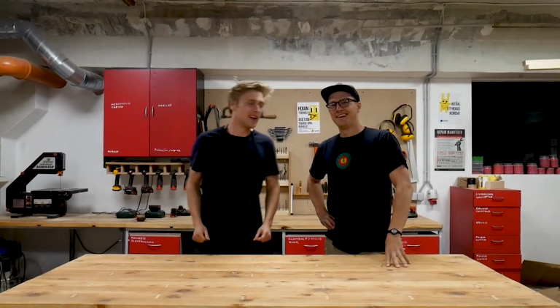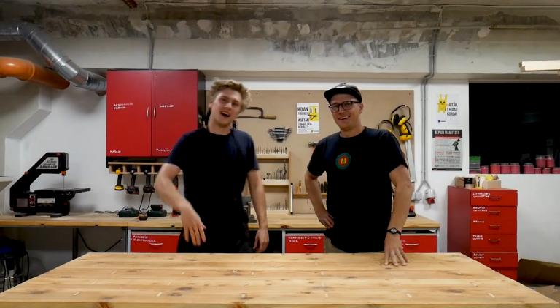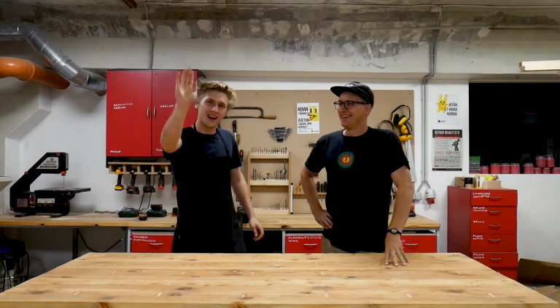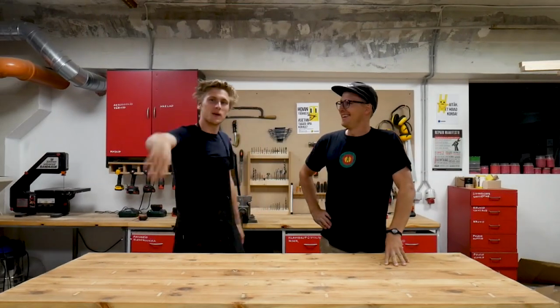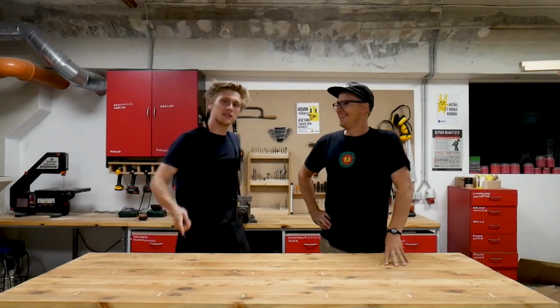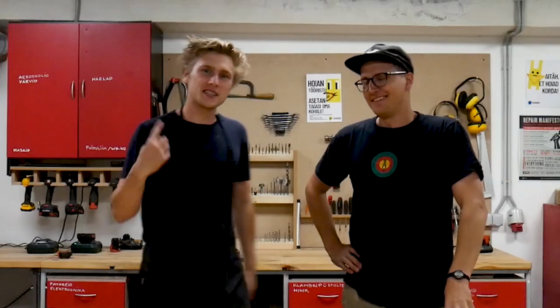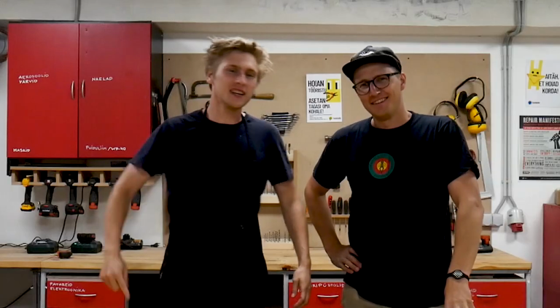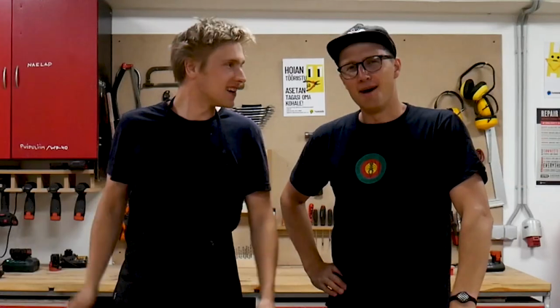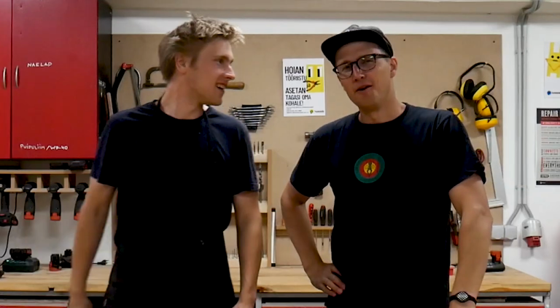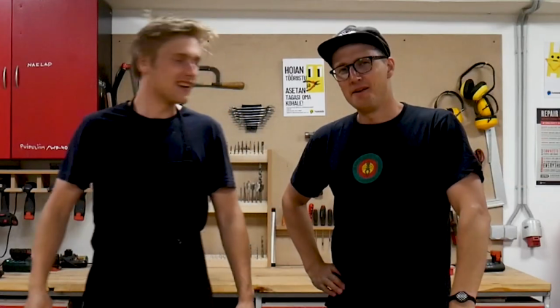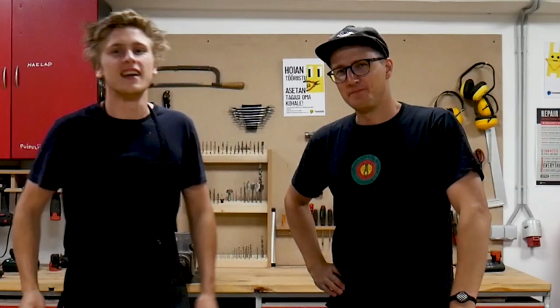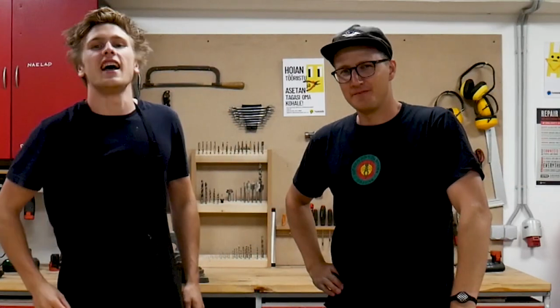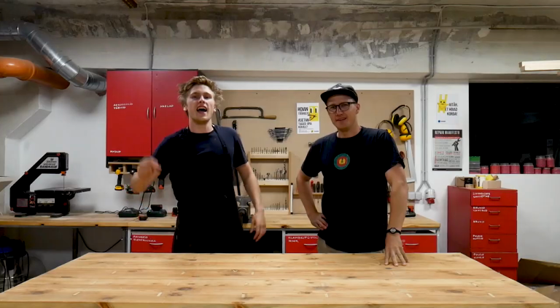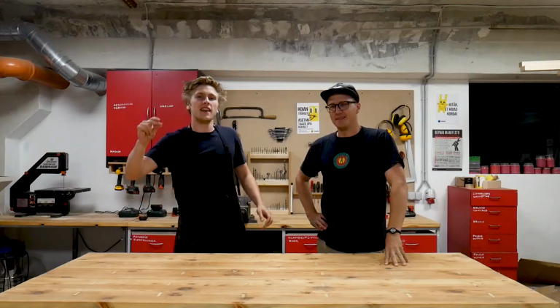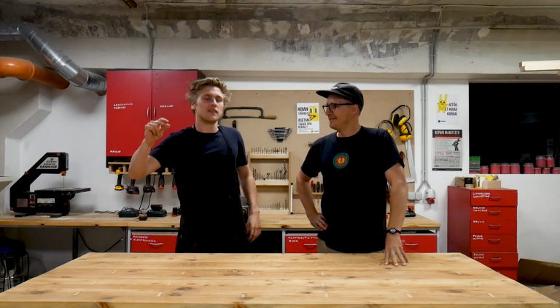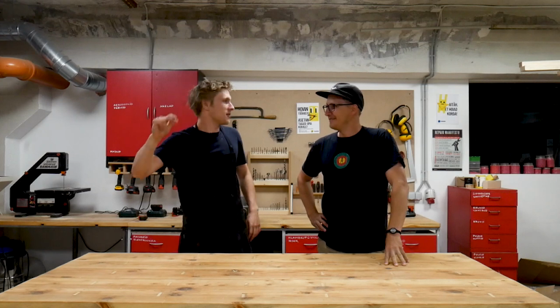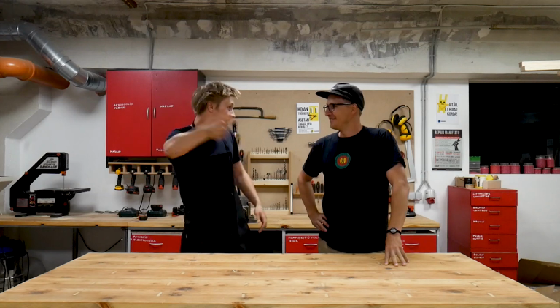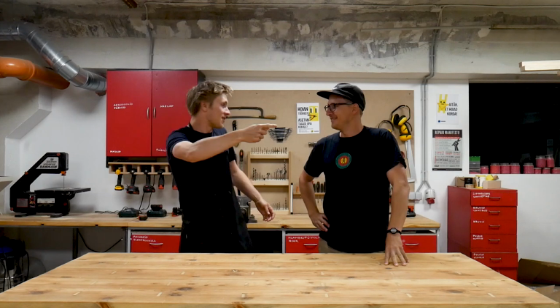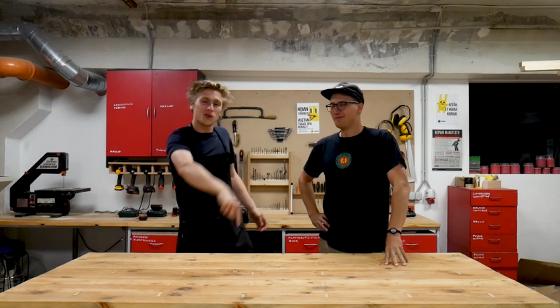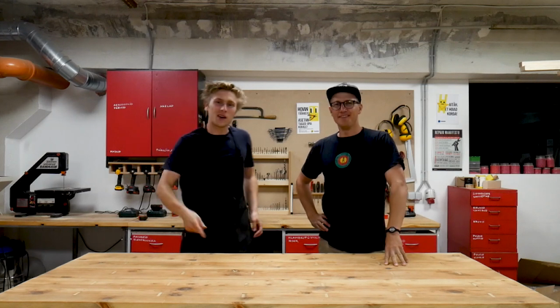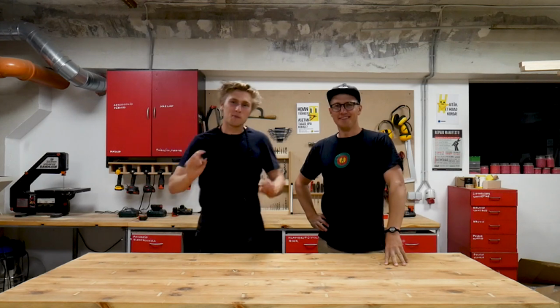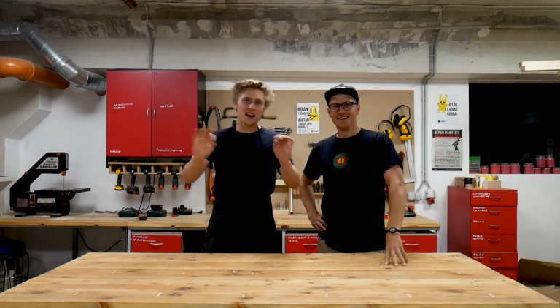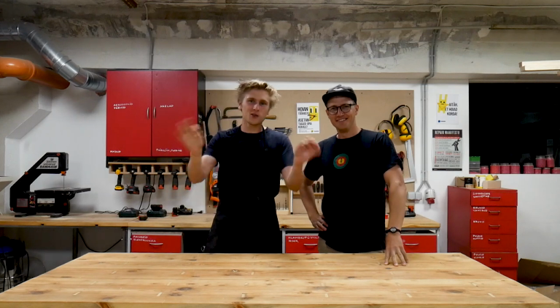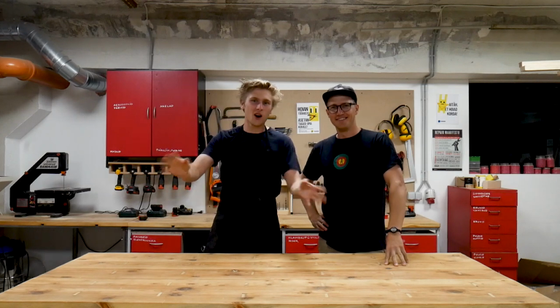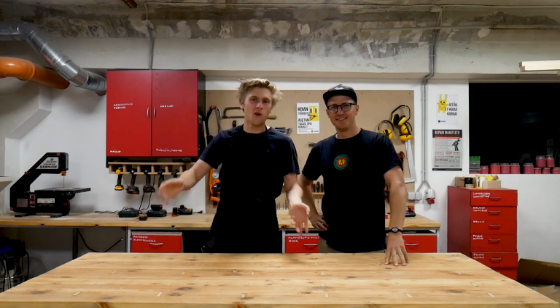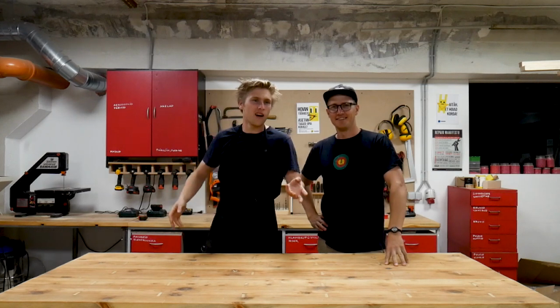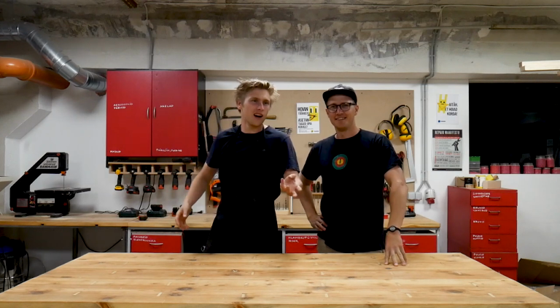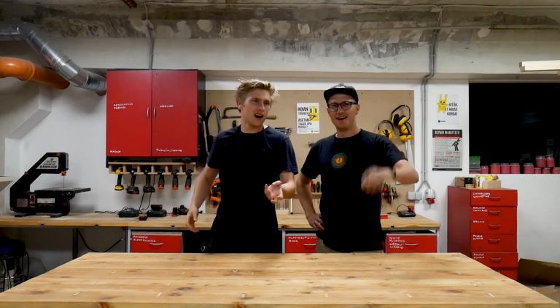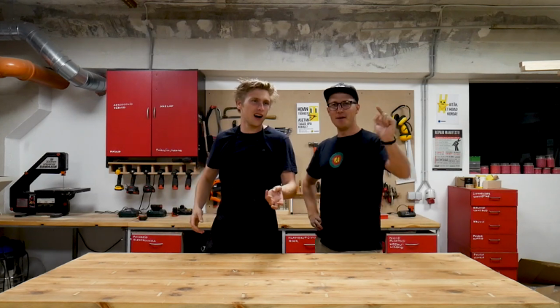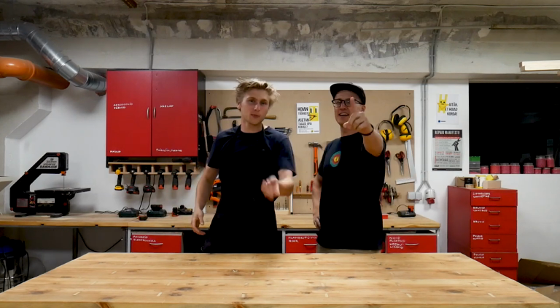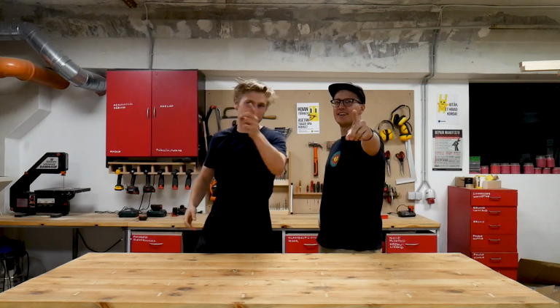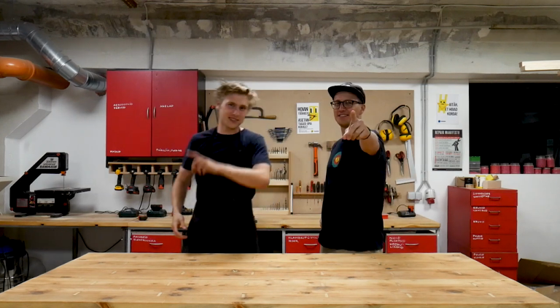Hi, my name is Izzy. I'm Laurin. And welcome to our brand new show, Upcyclers!